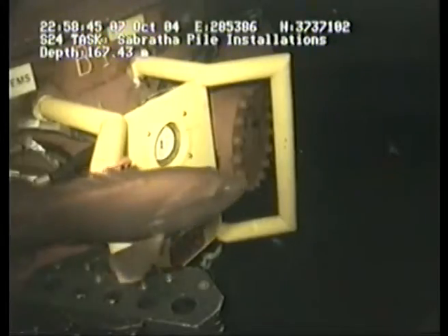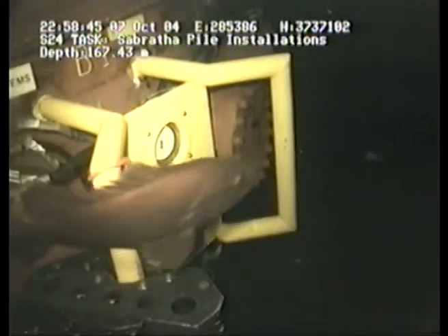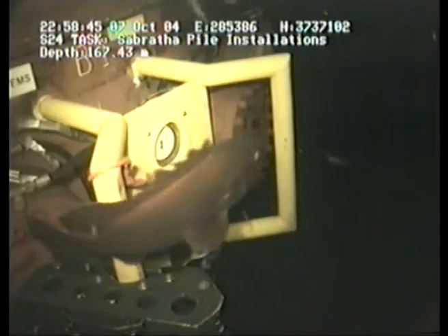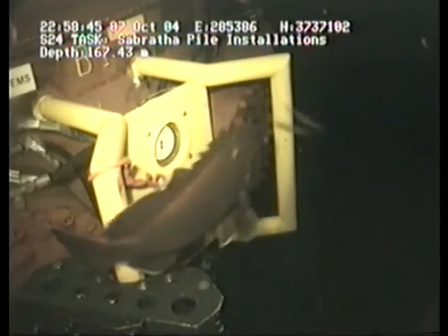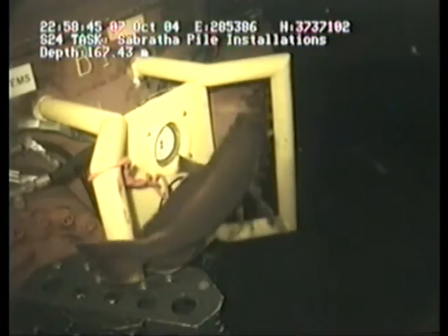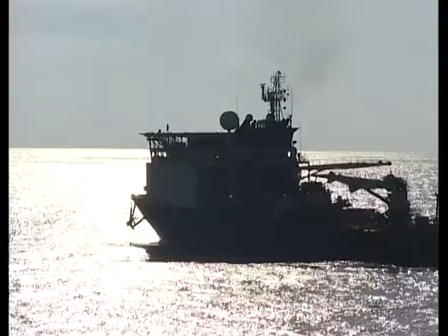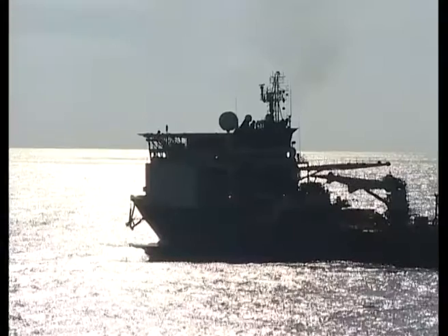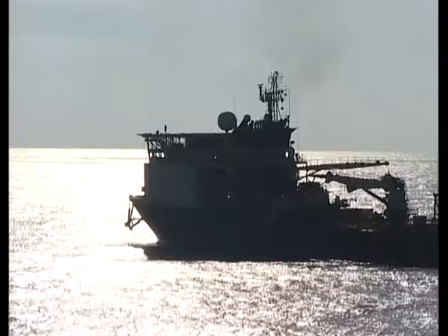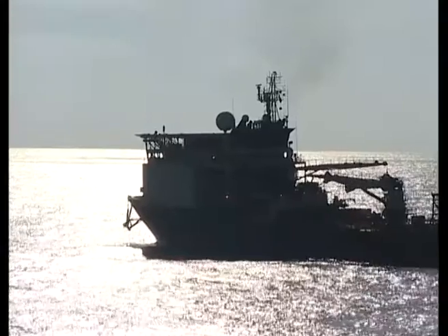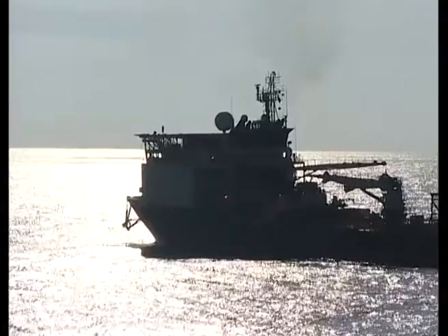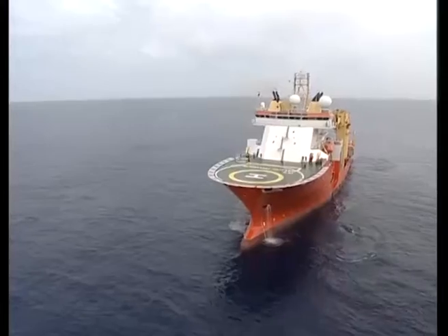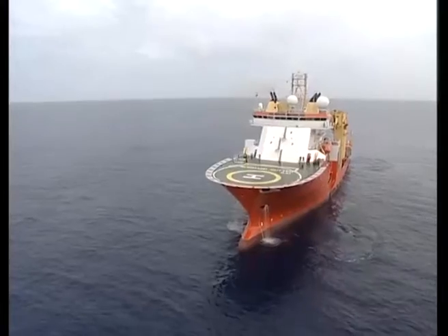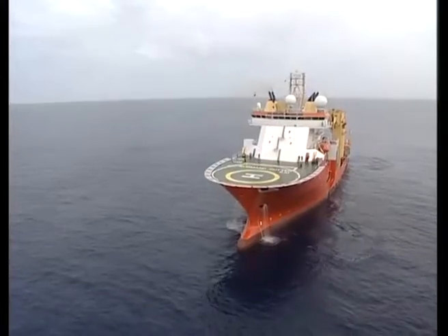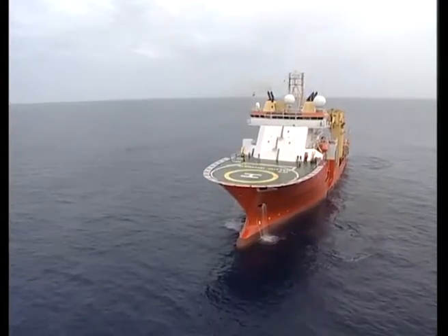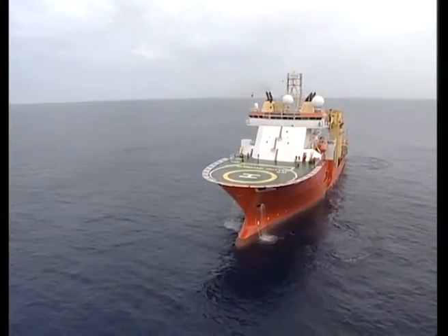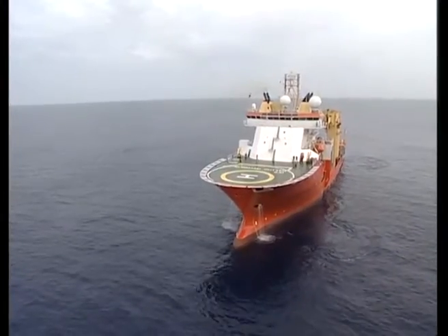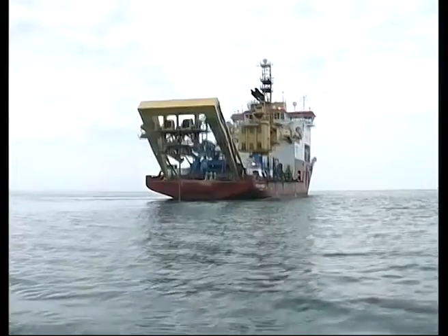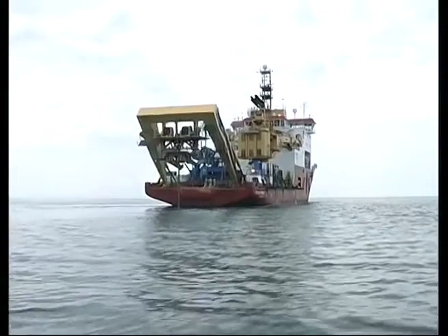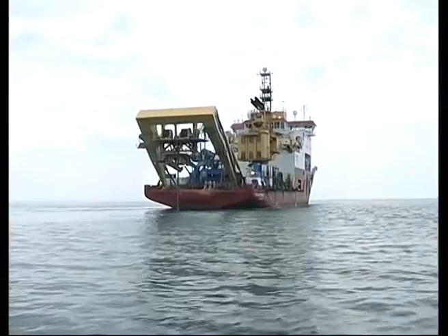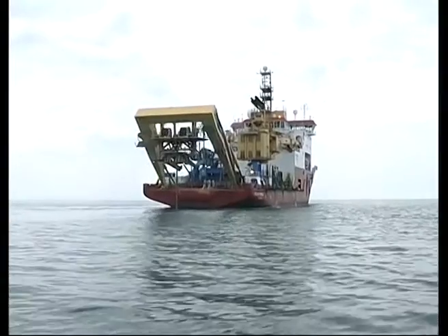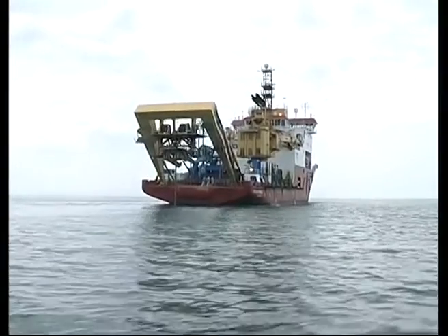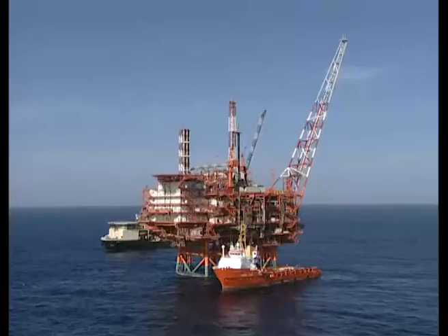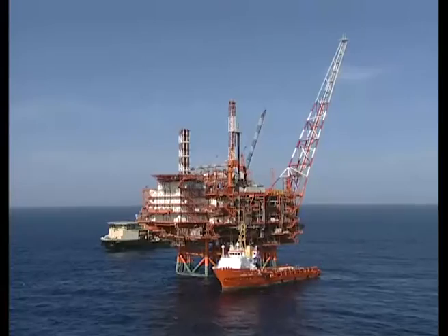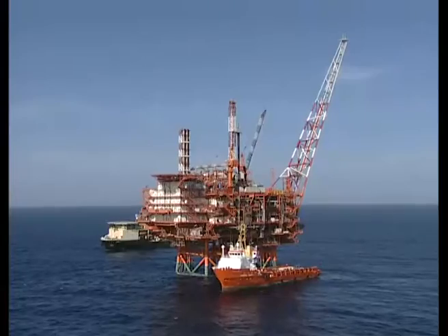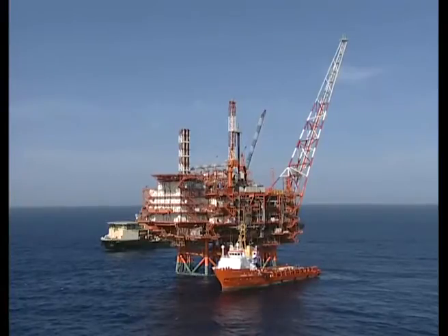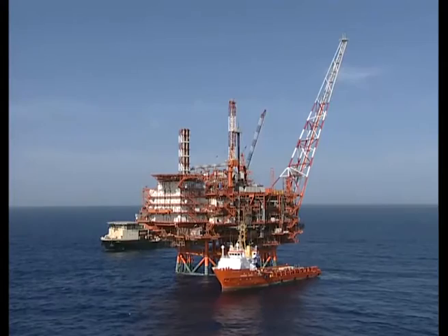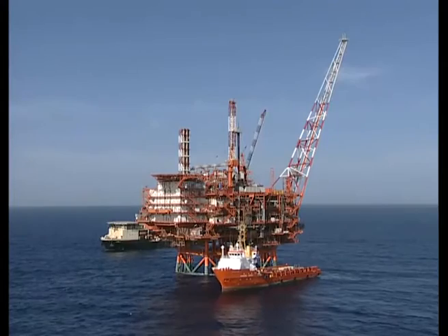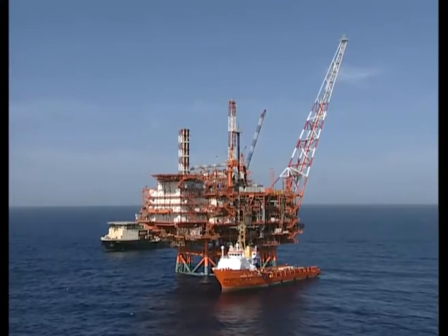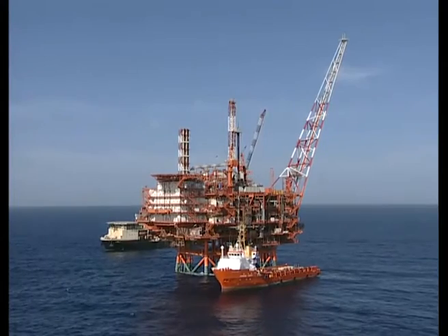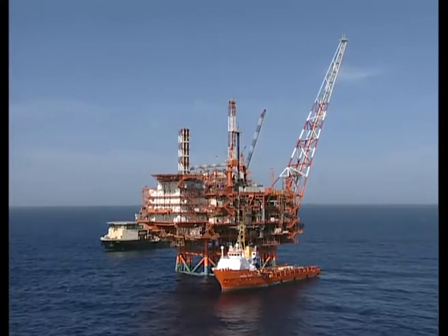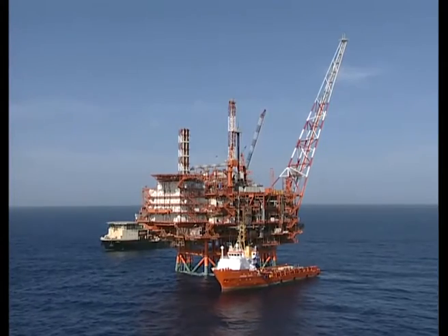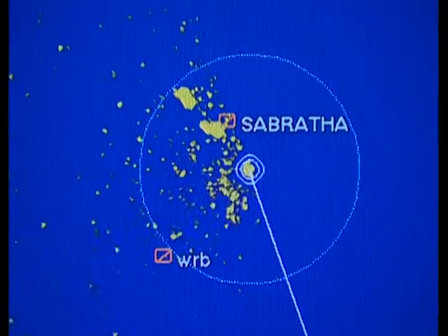Bar Protector, Normand Cutter, Polar Prince, and many other vessels worked in the Sabrata area.